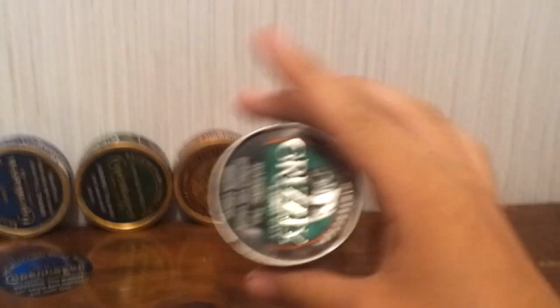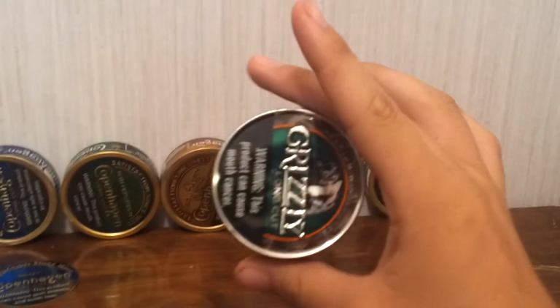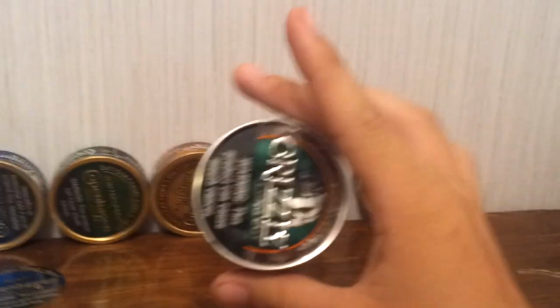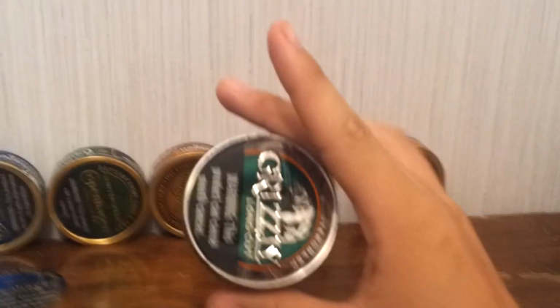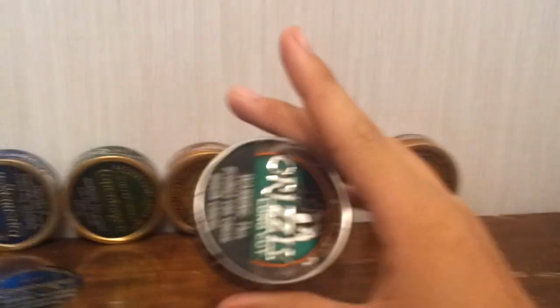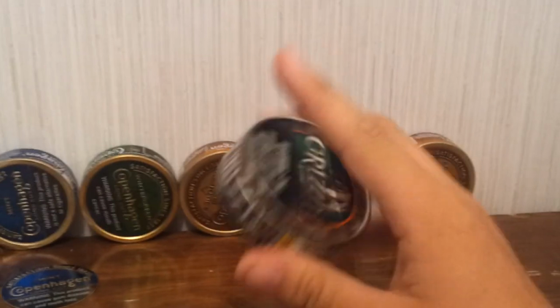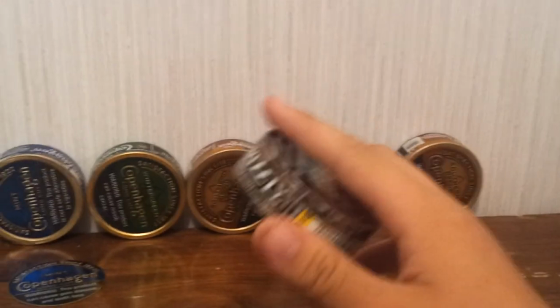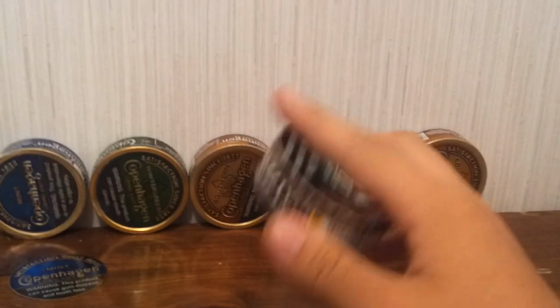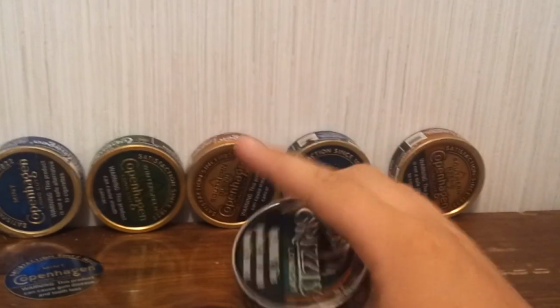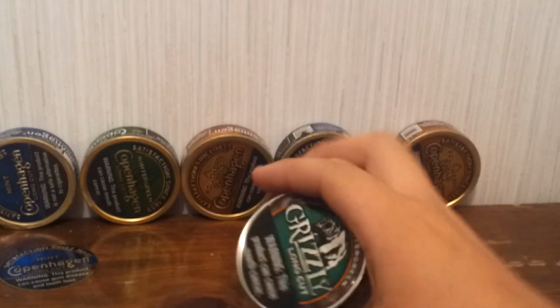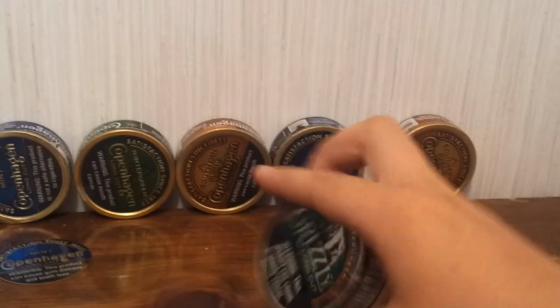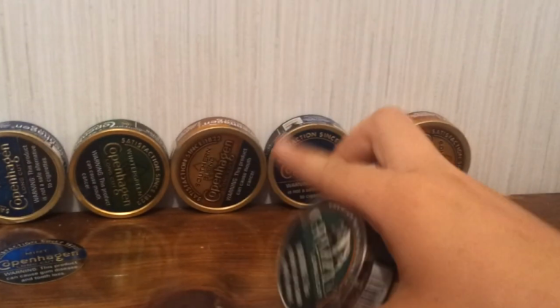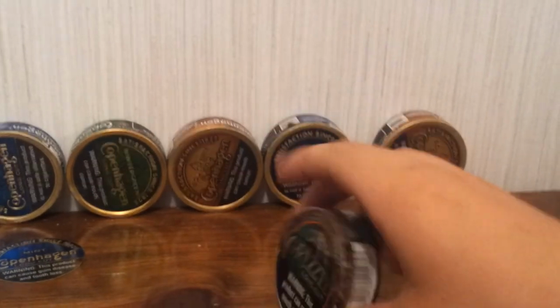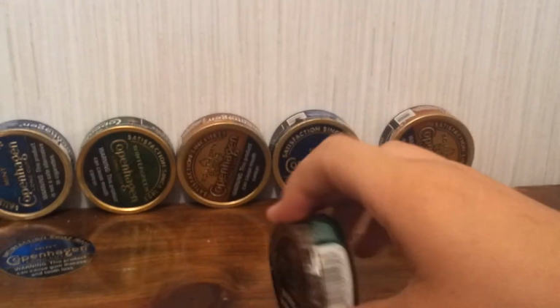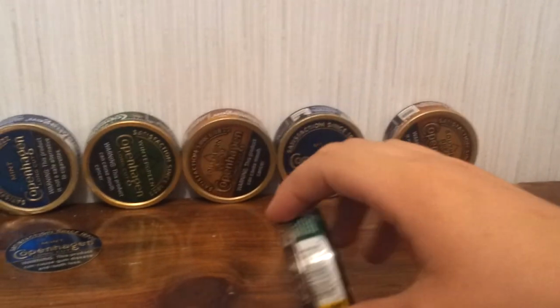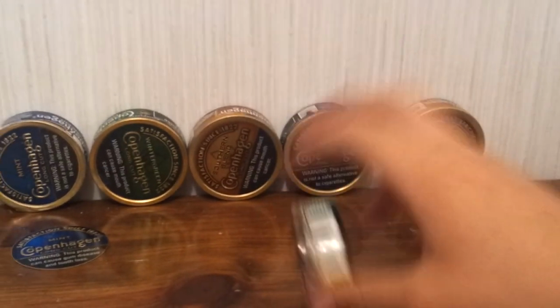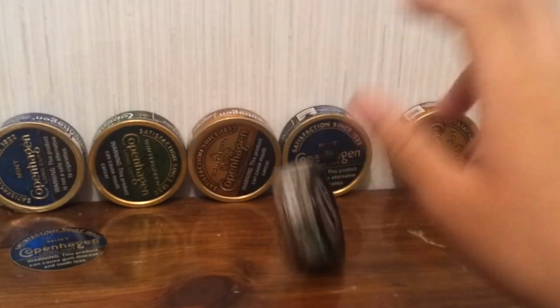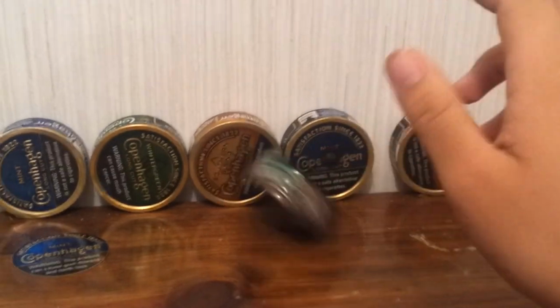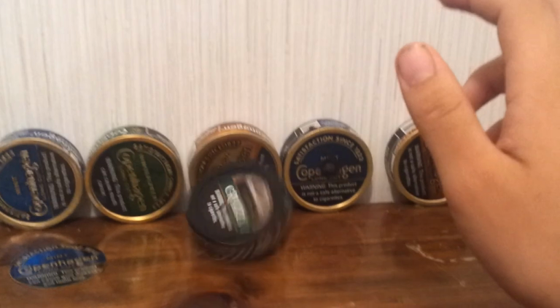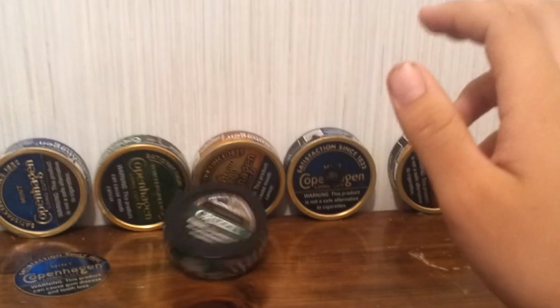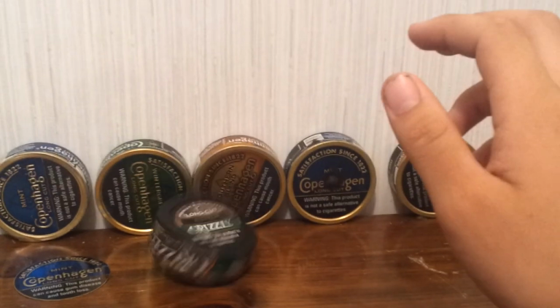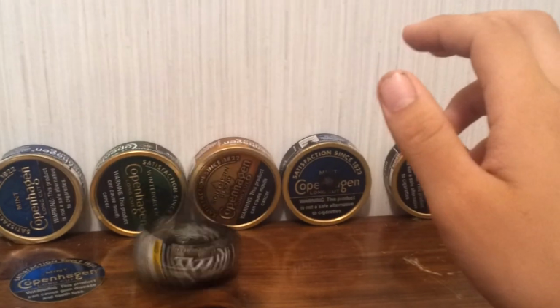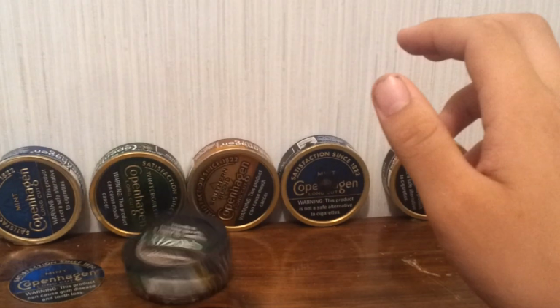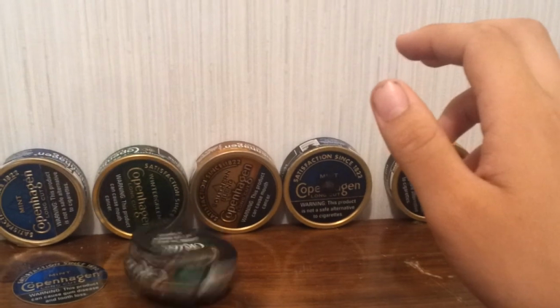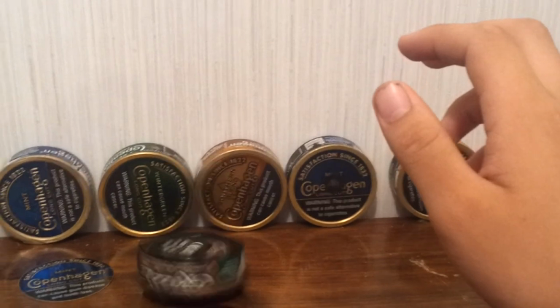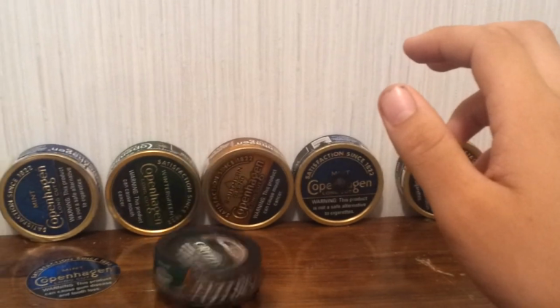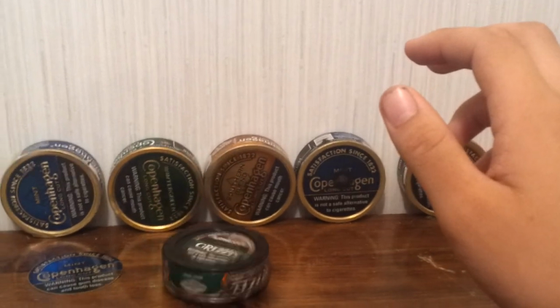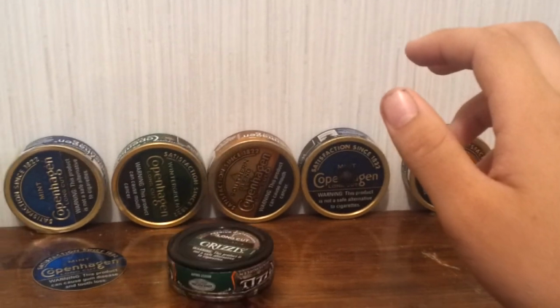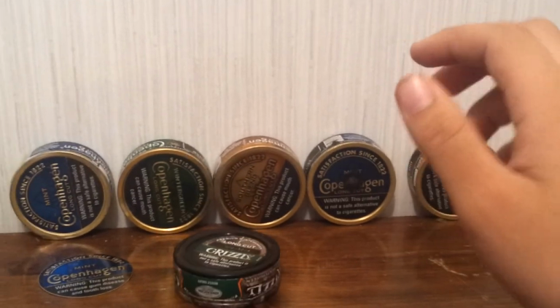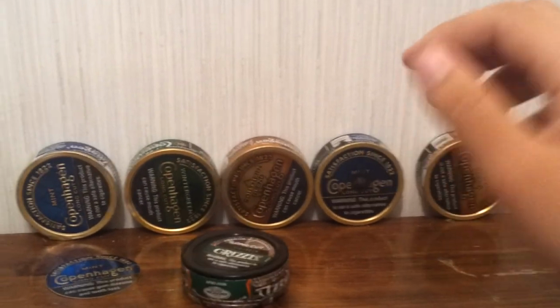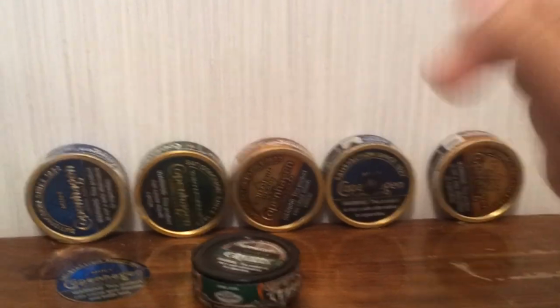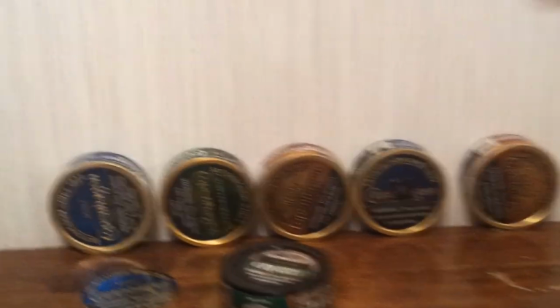That's how you pack a can. And keep dipping.